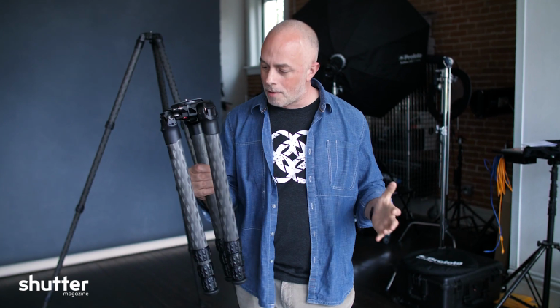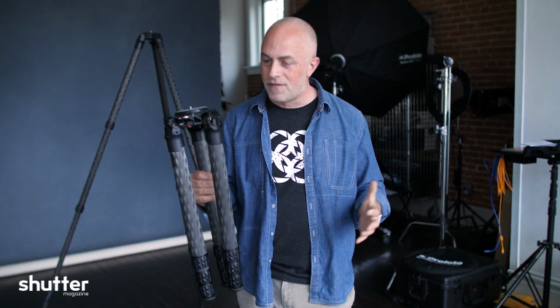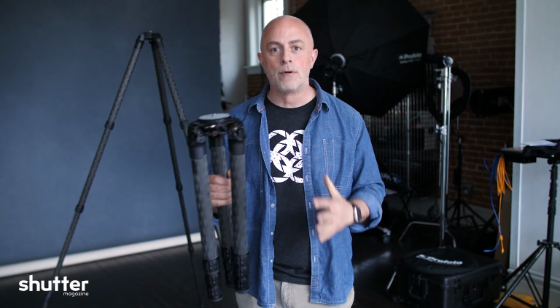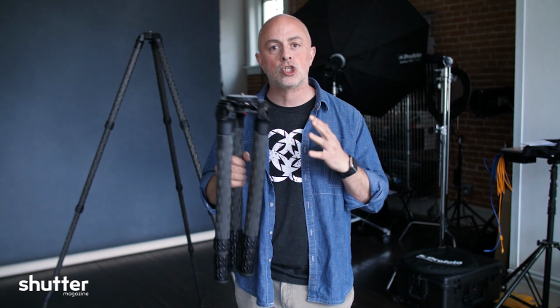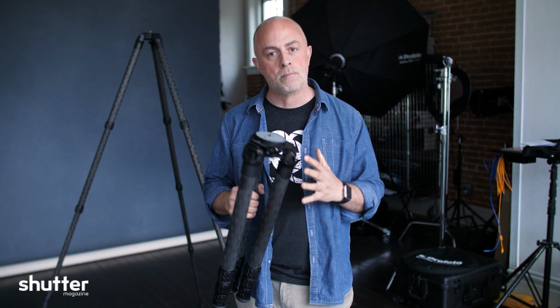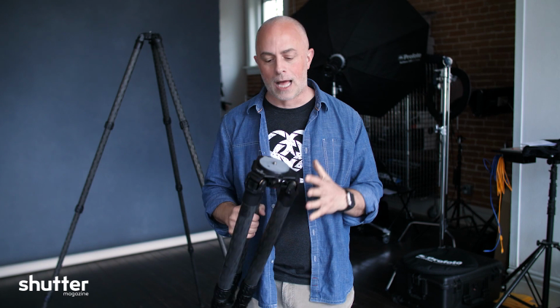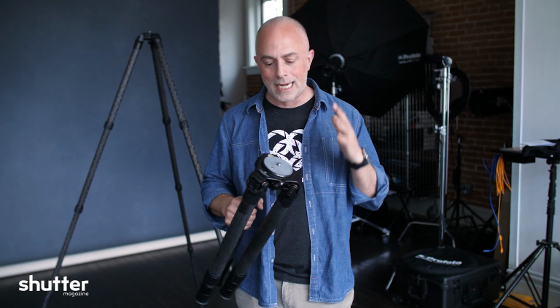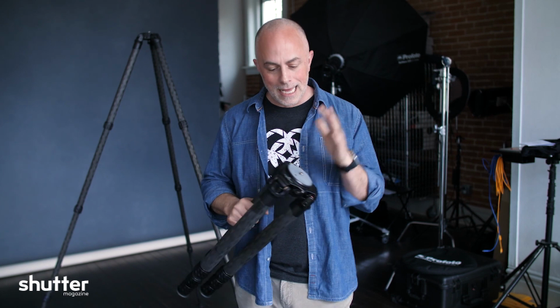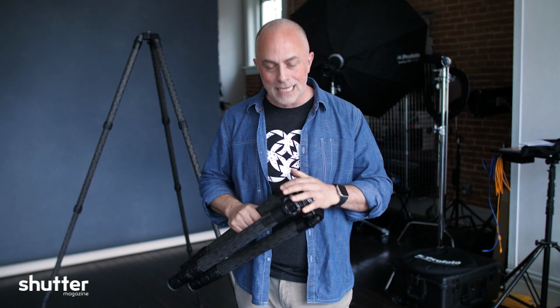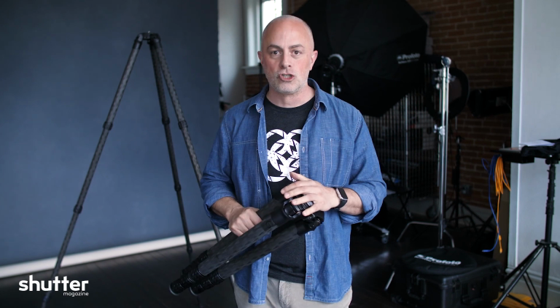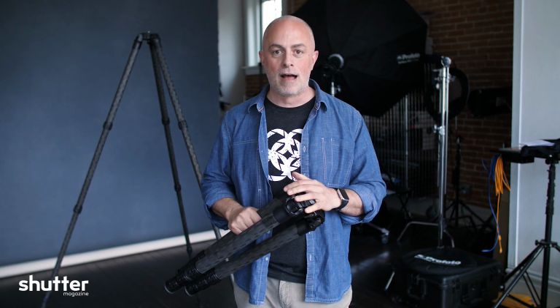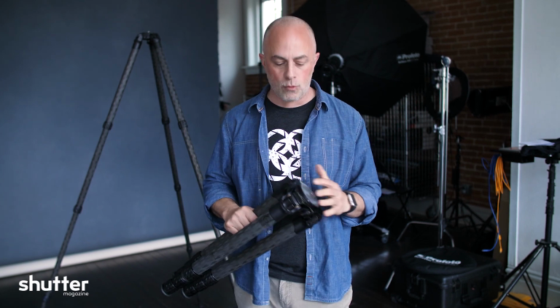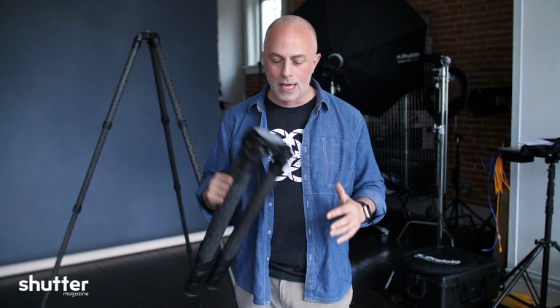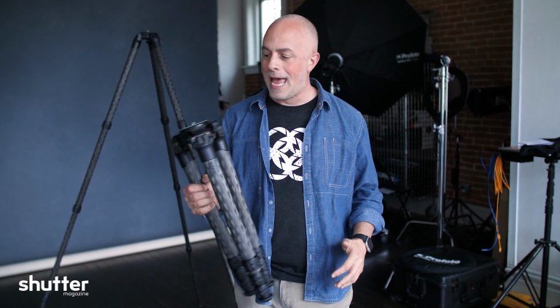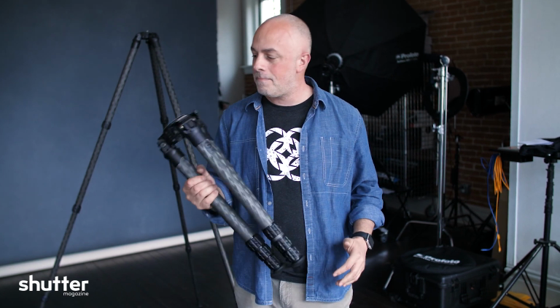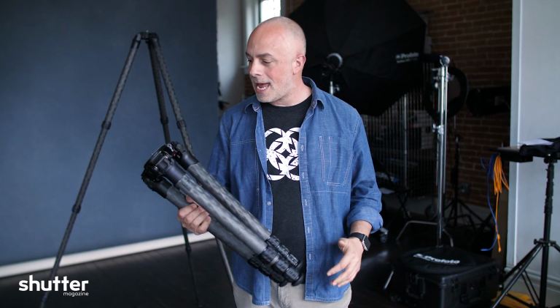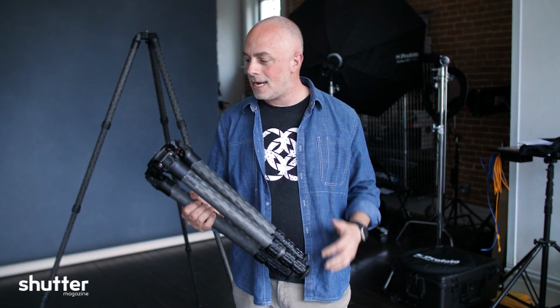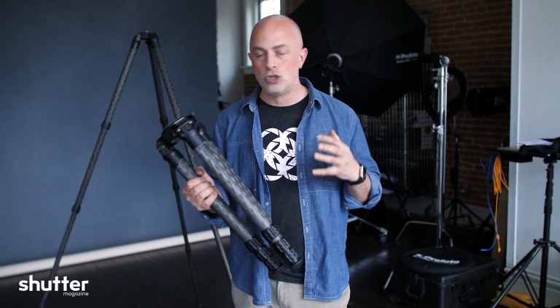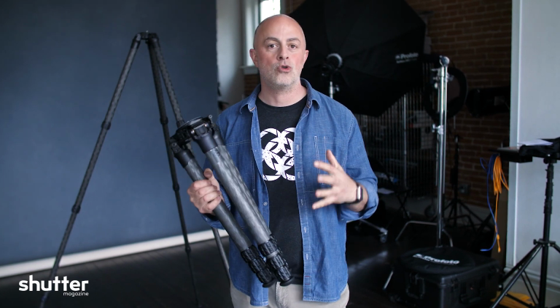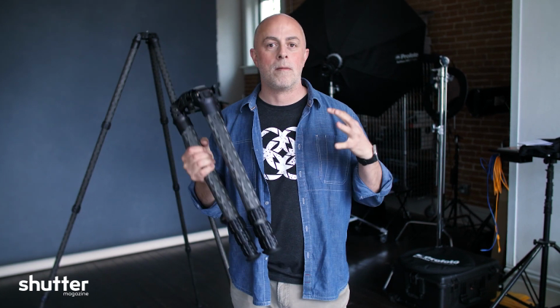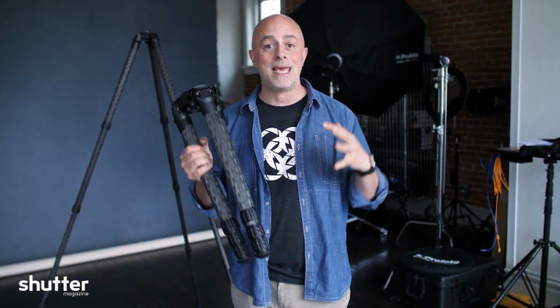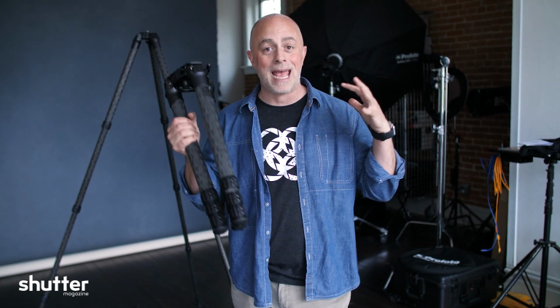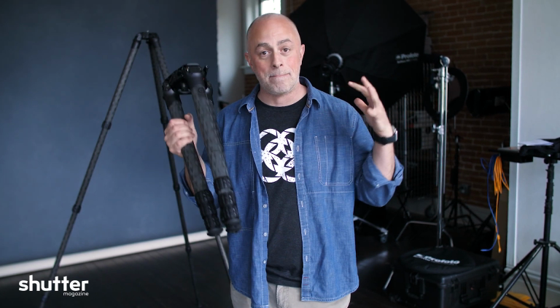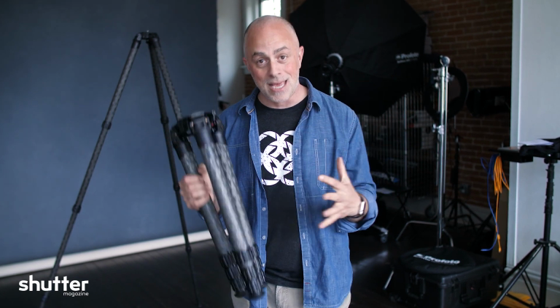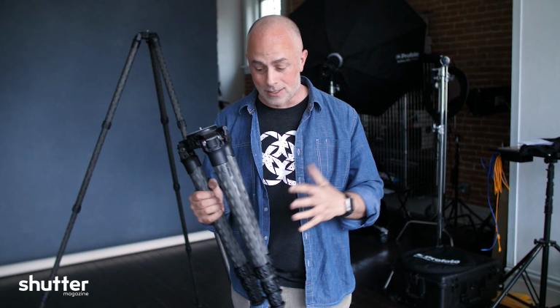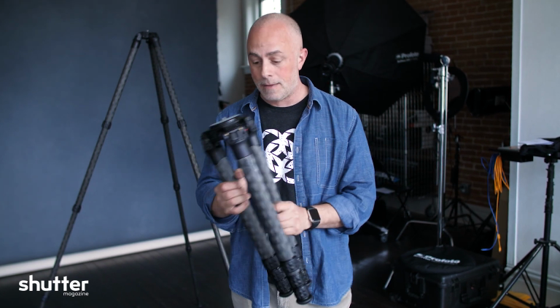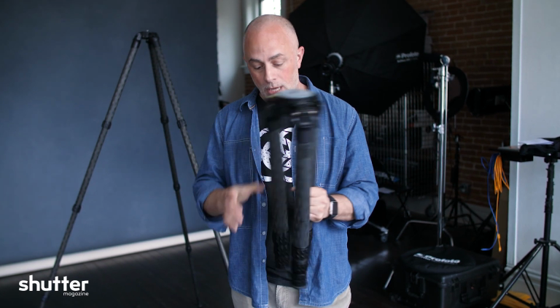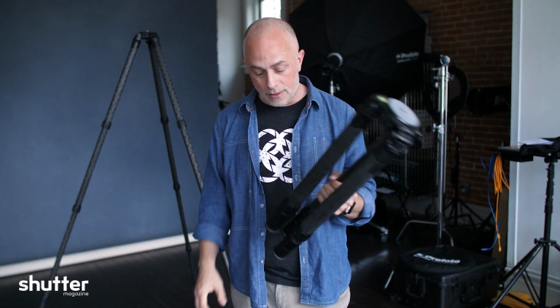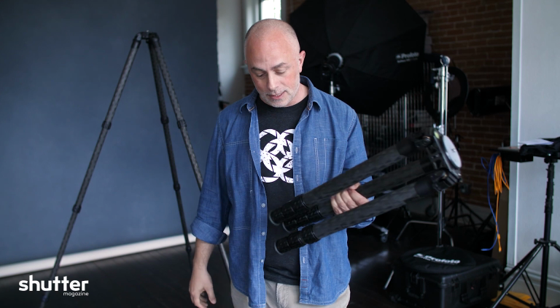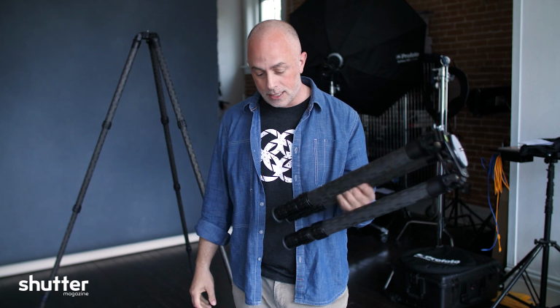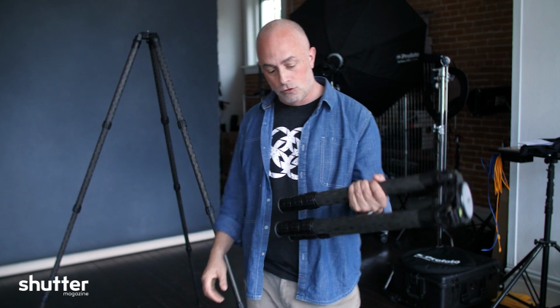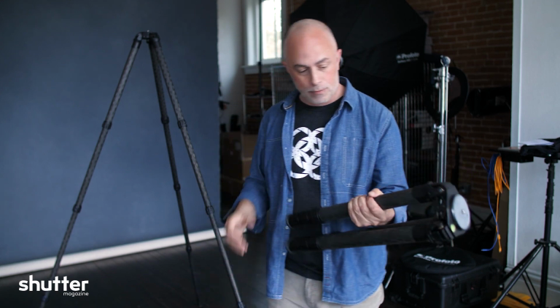Carbon Fiber, super light, easy to travel with, and made to be a beast. This thing is incredible.